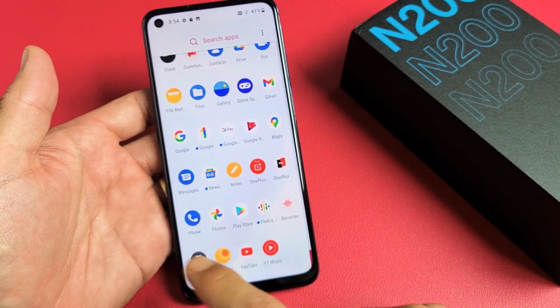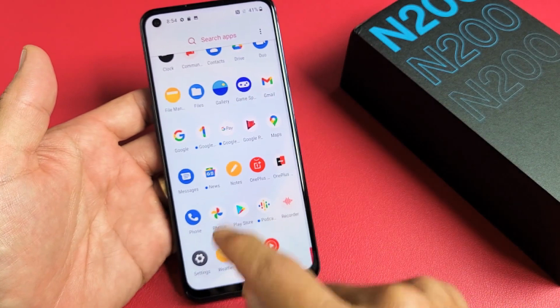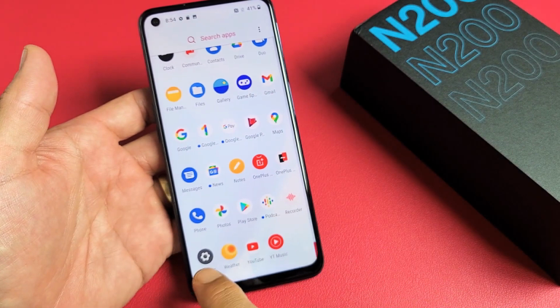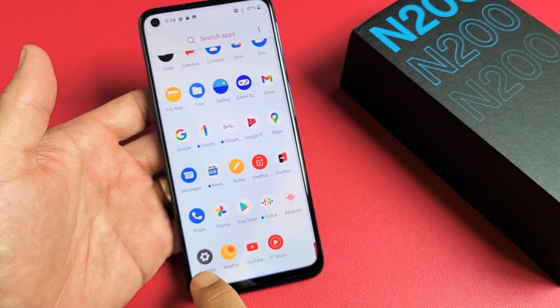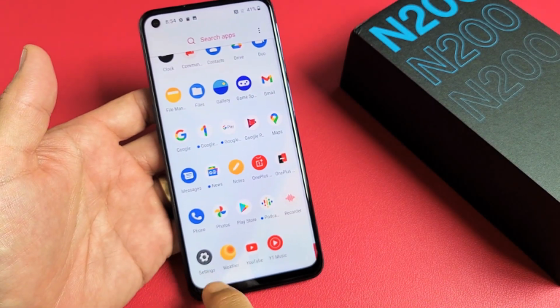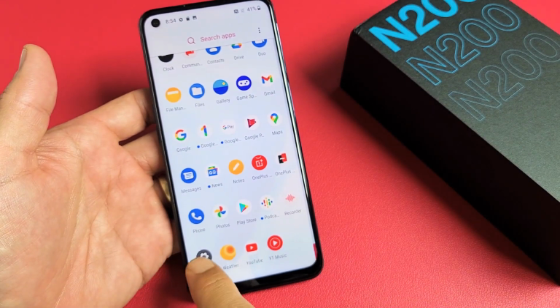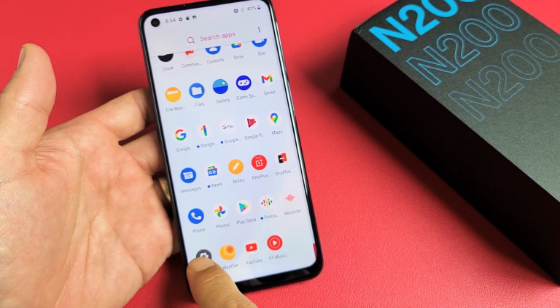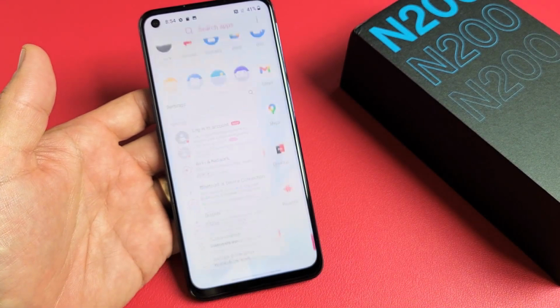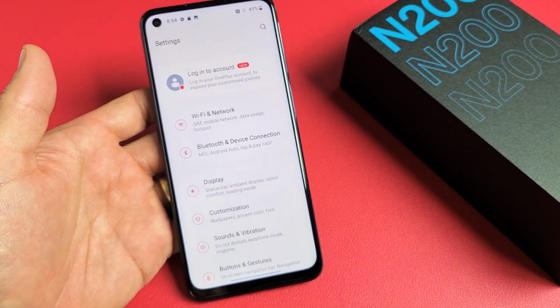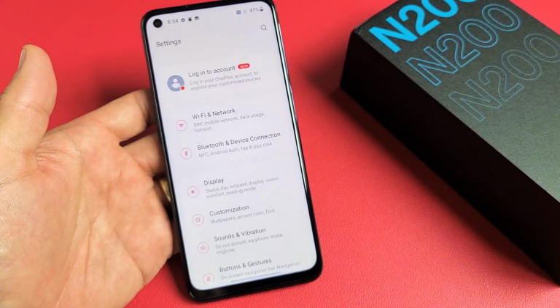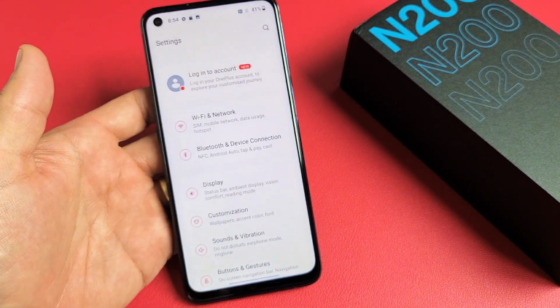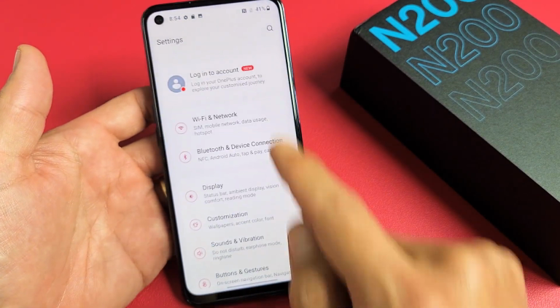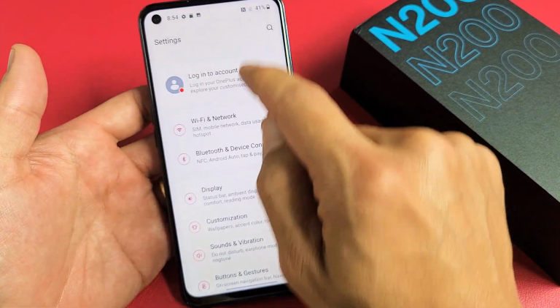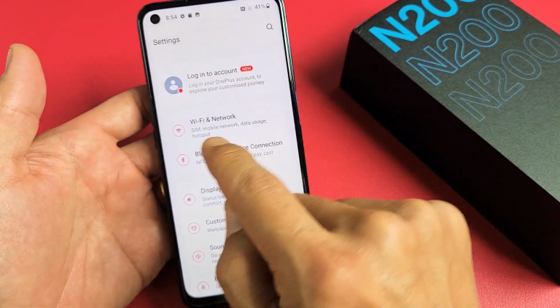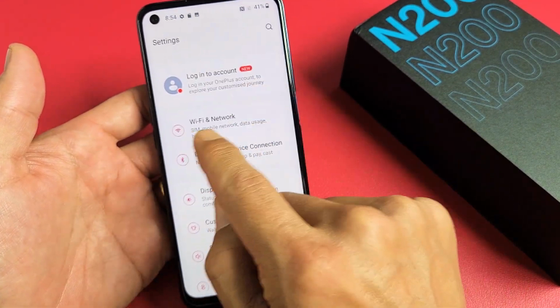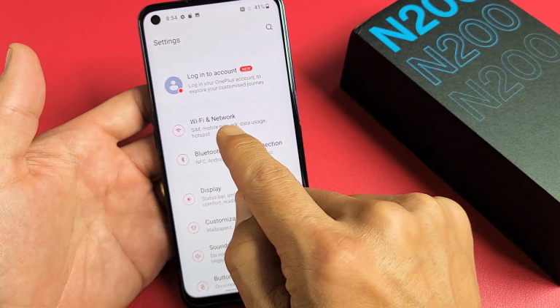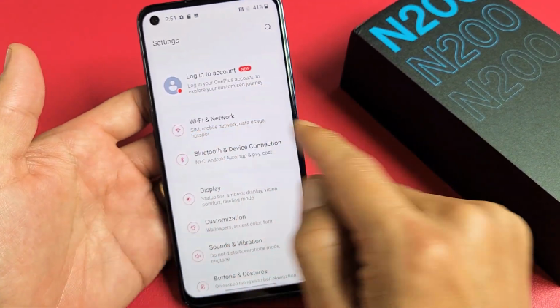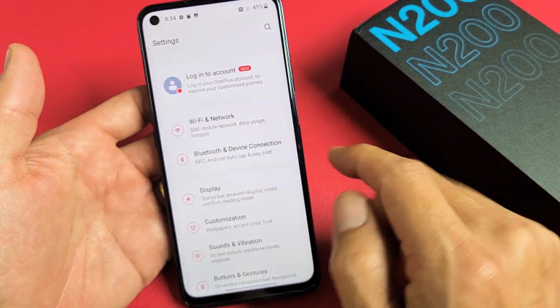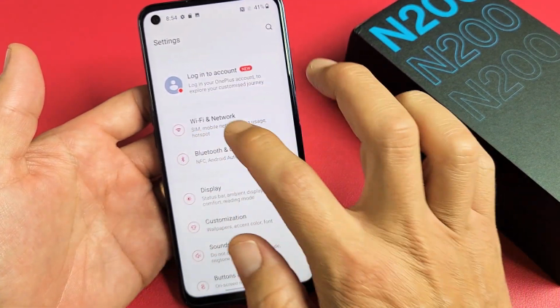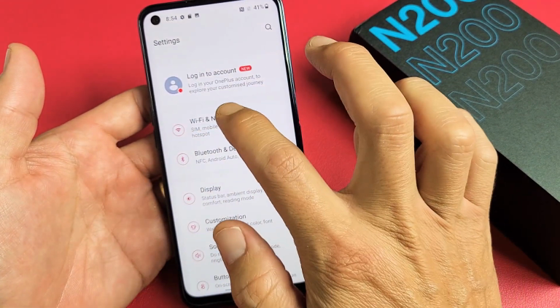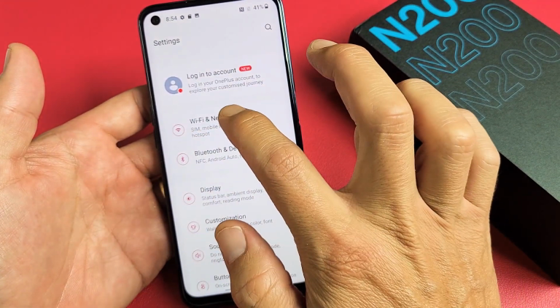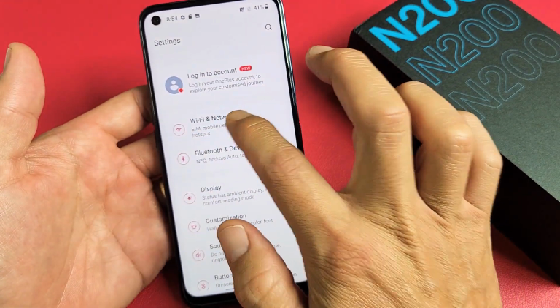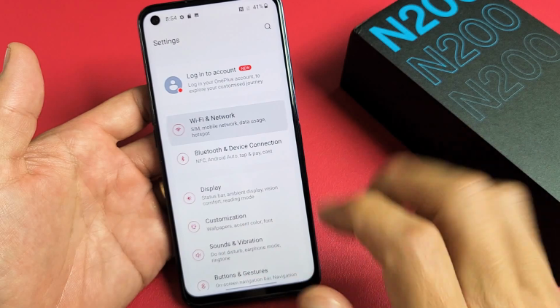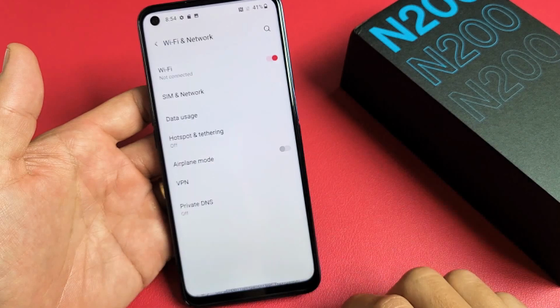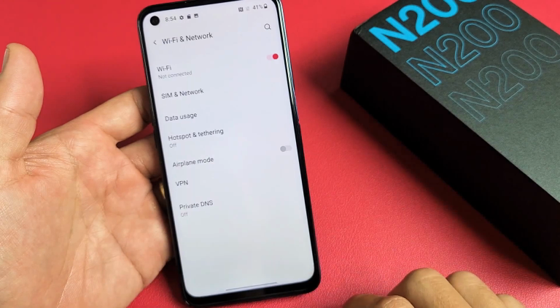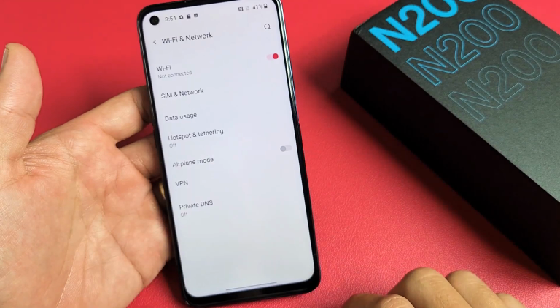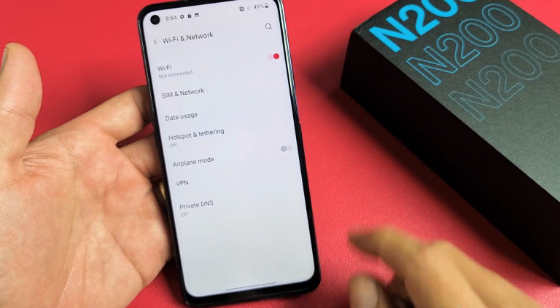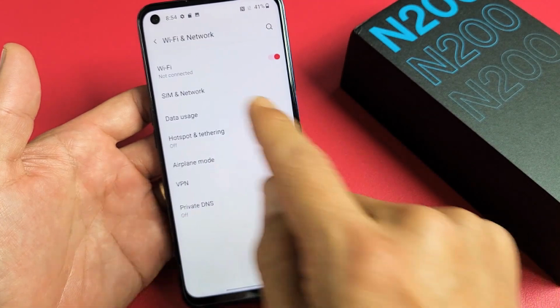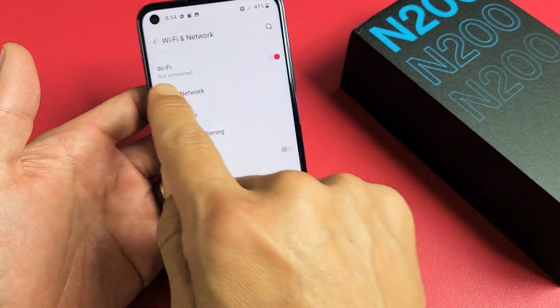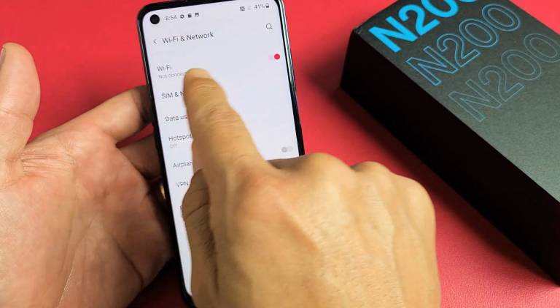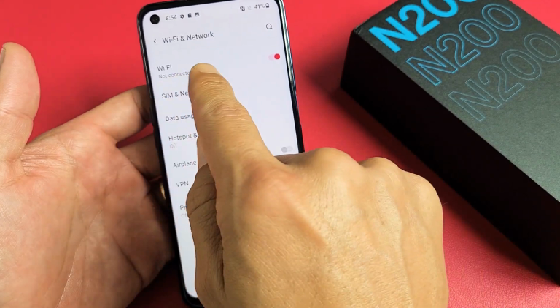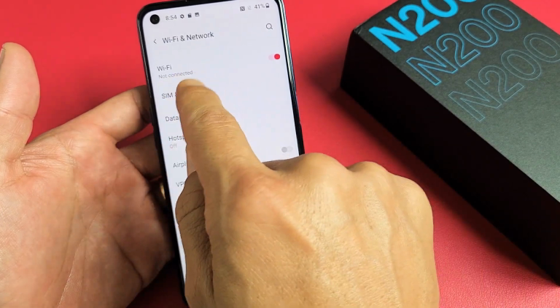Mine is right here. Tap on settings and up here it says Wi-Fi and network. Tap on that and then tap on Wi-Fi.